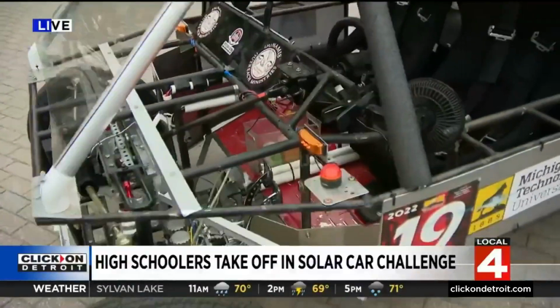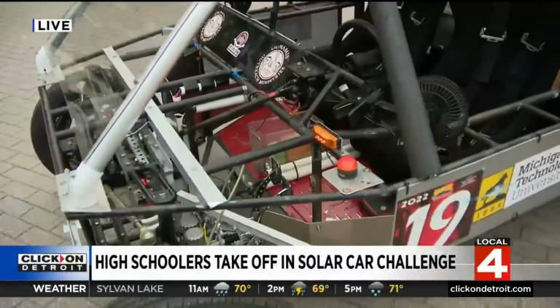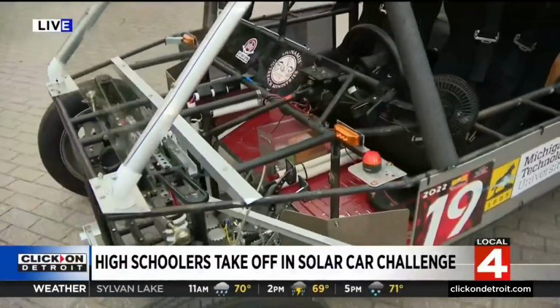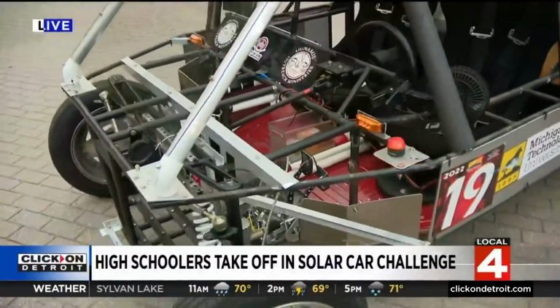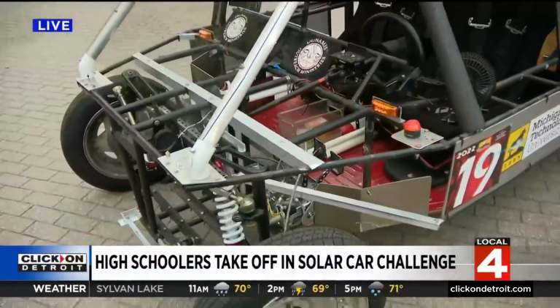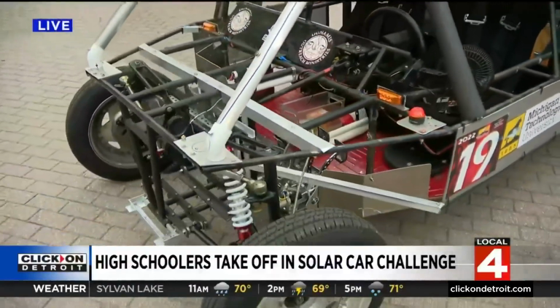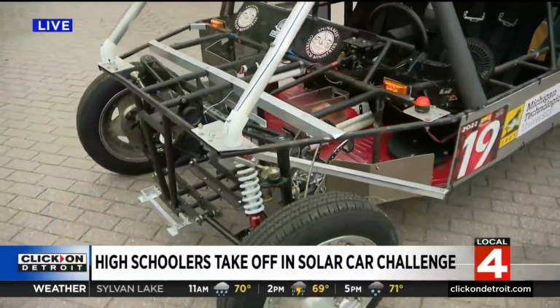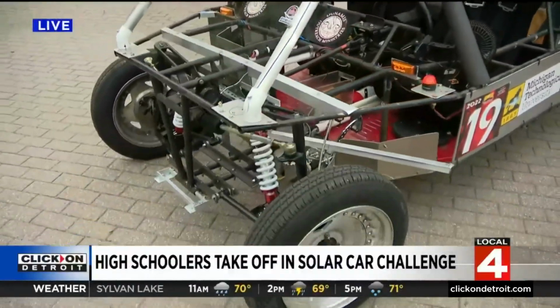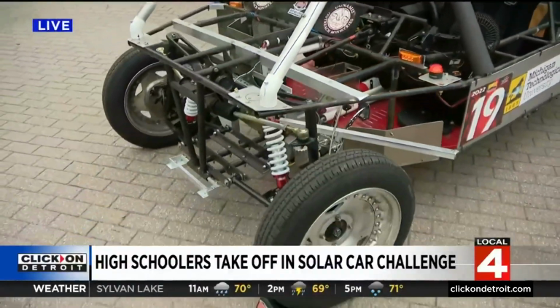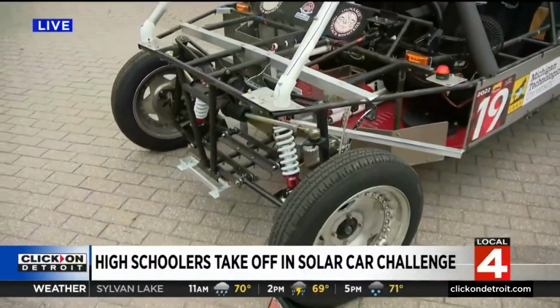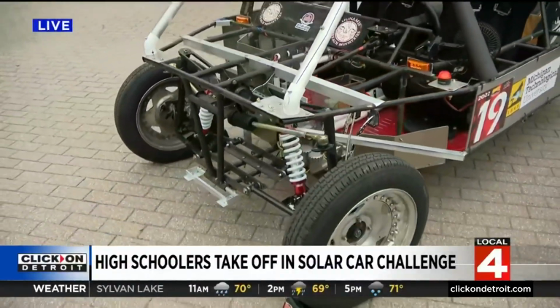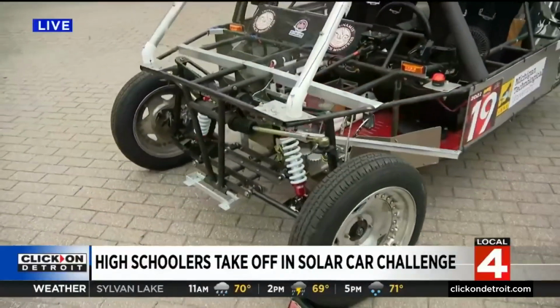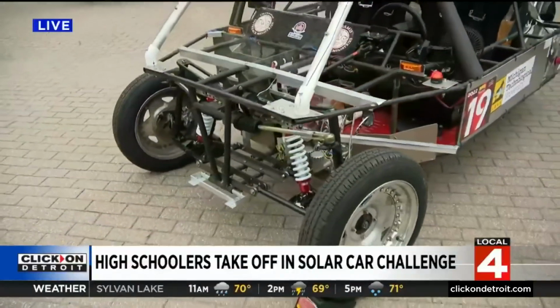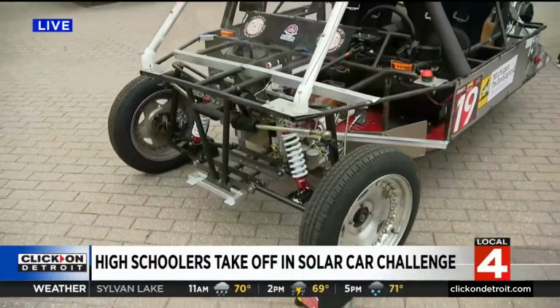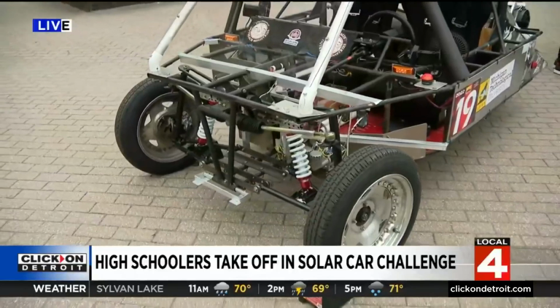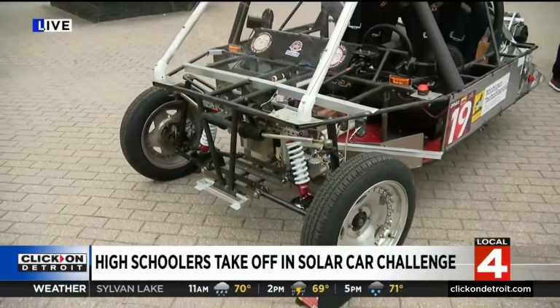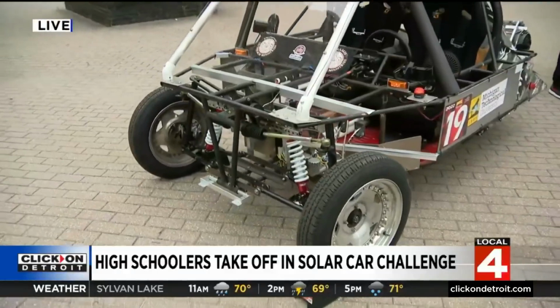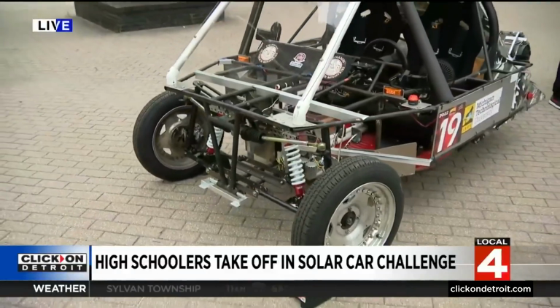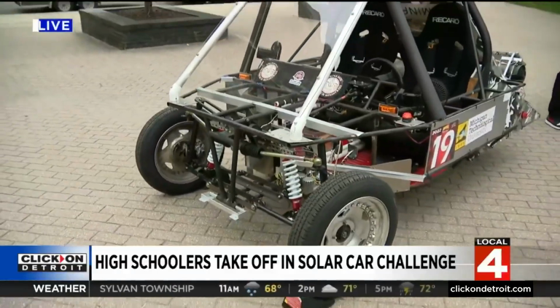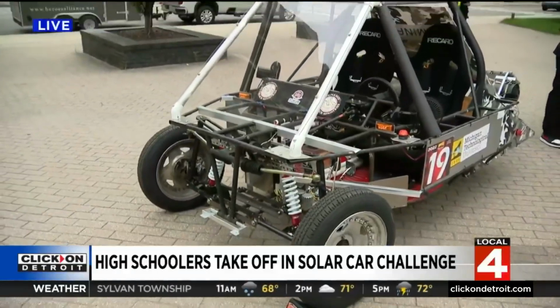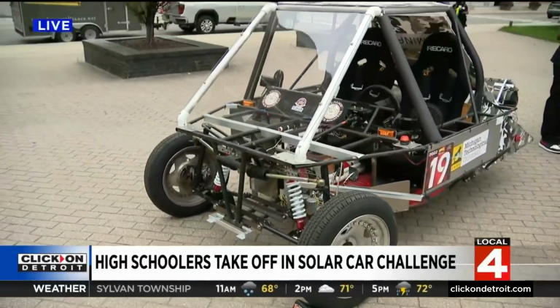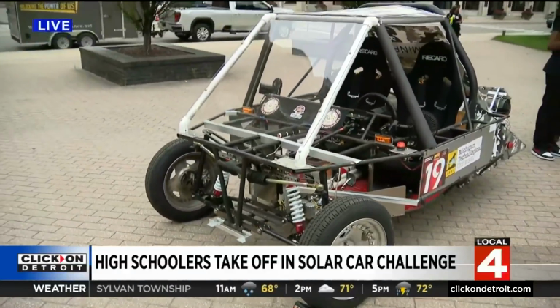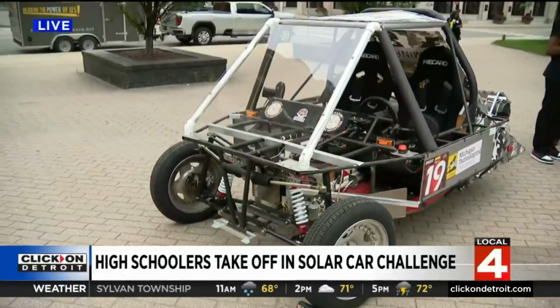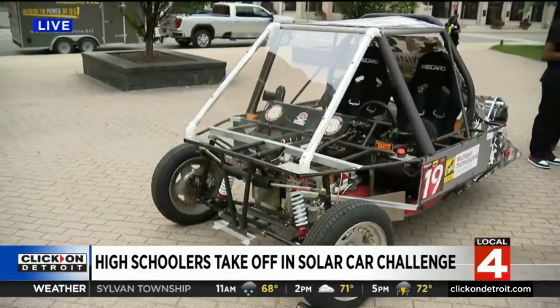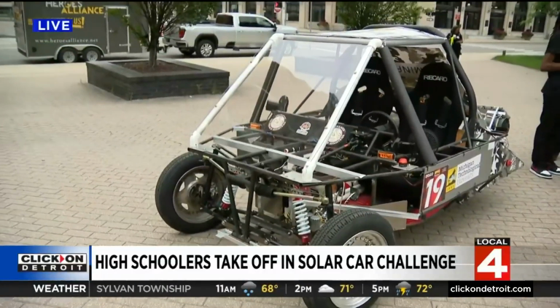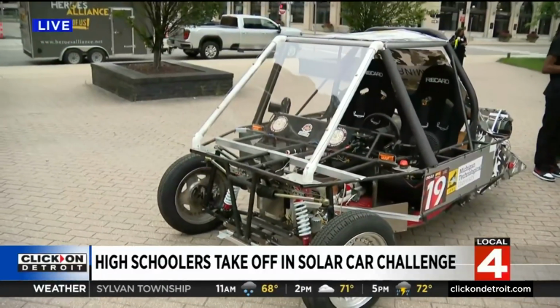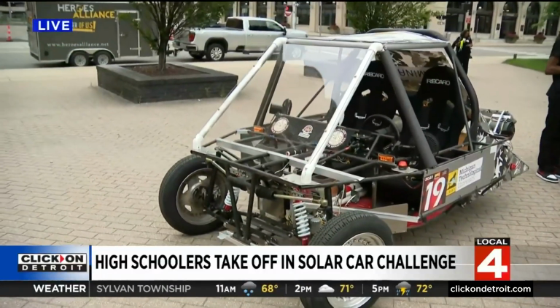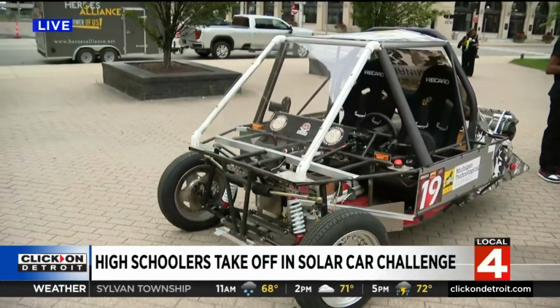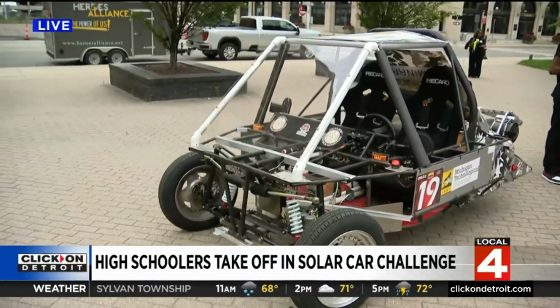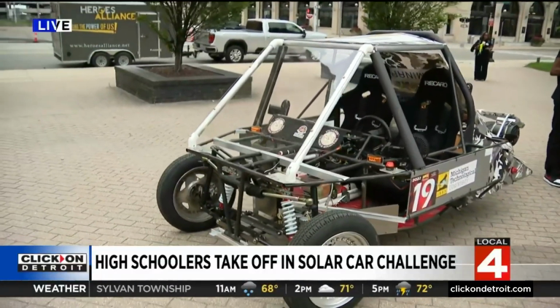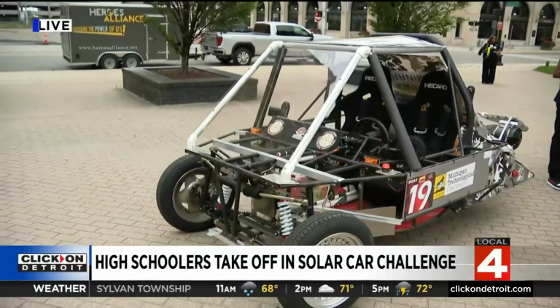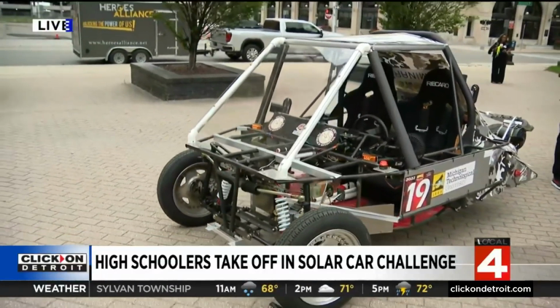You guys are putting this on the trailer, taking it down to Texas, and then the competition goes from Texas to California — is that right? Yes, that's right.